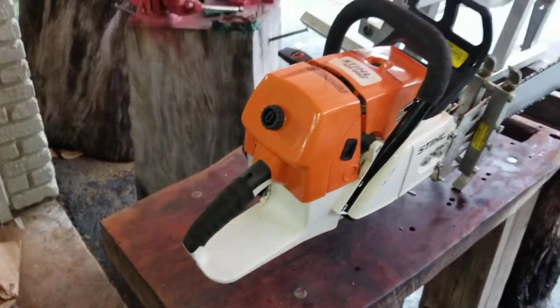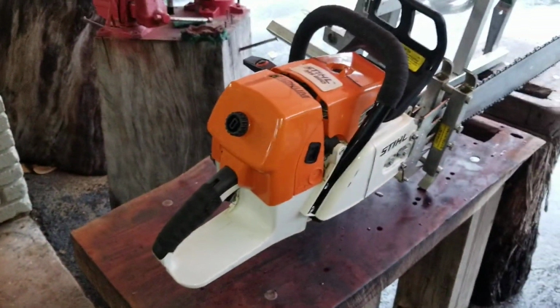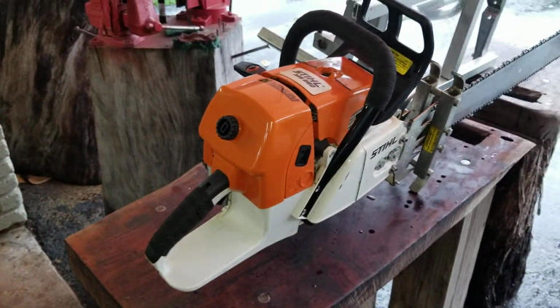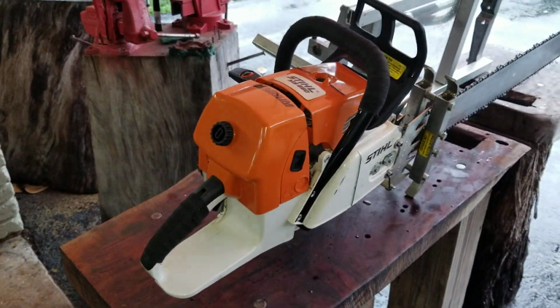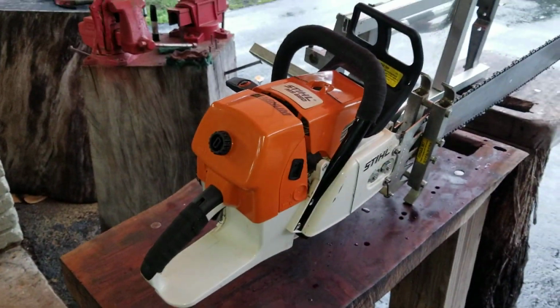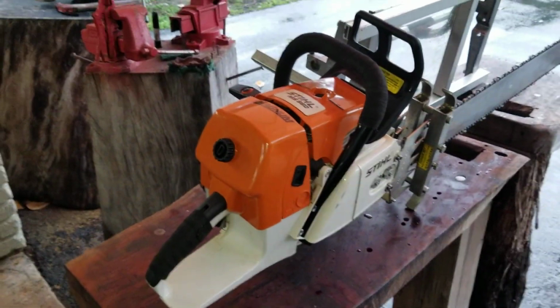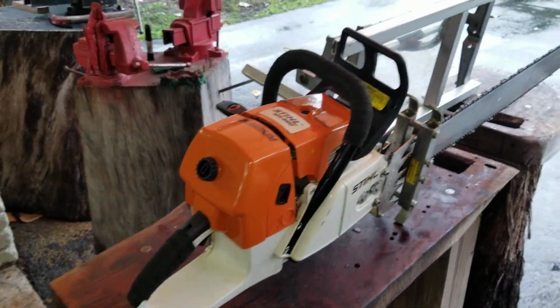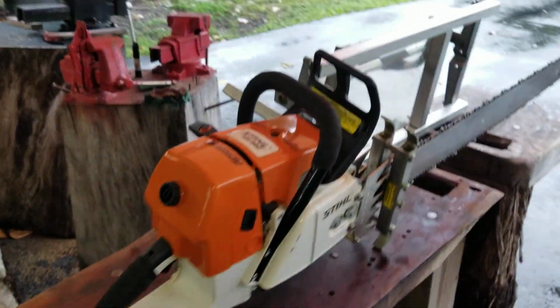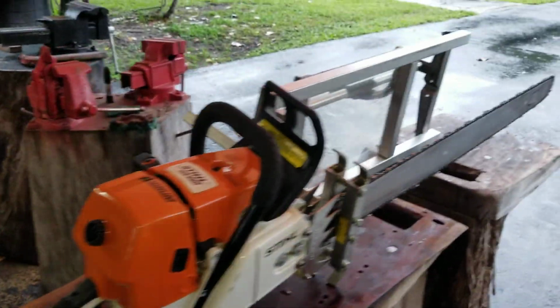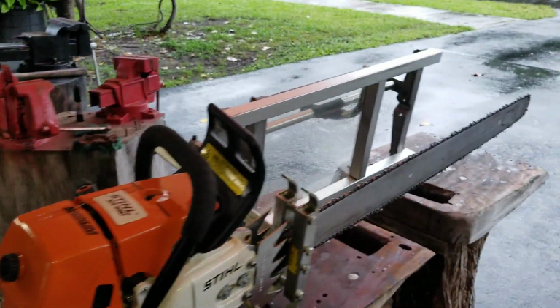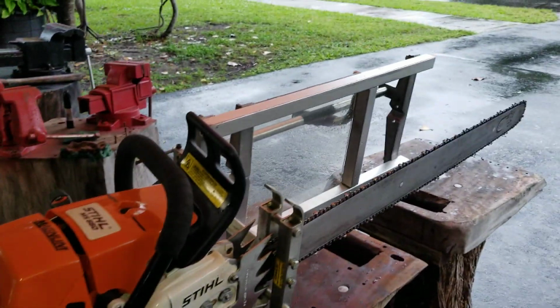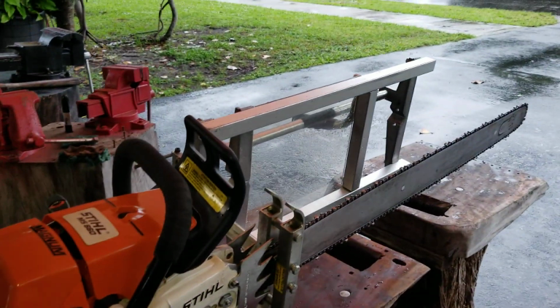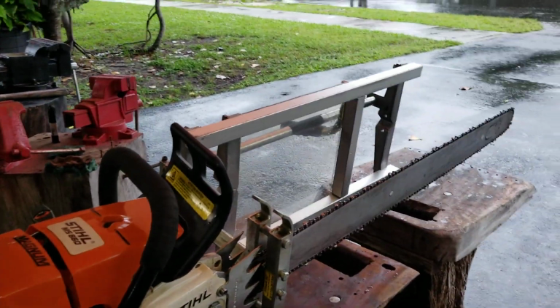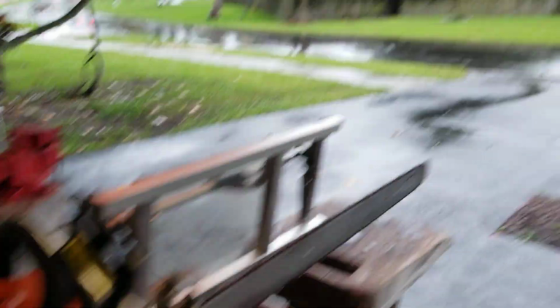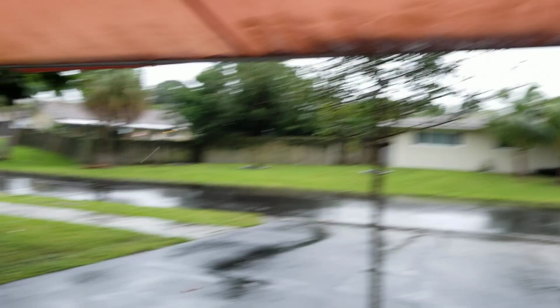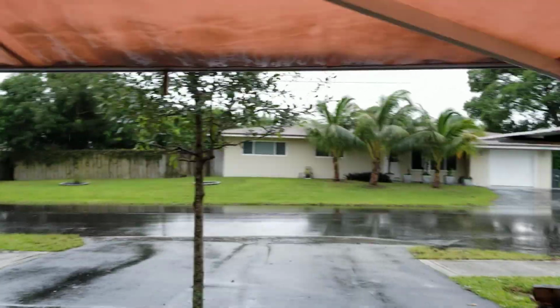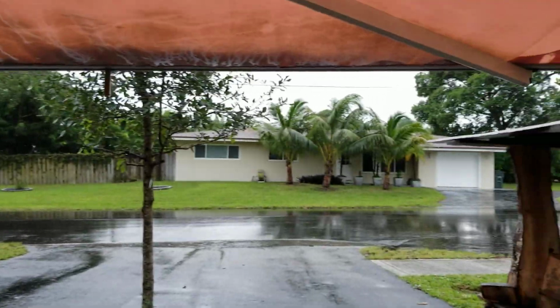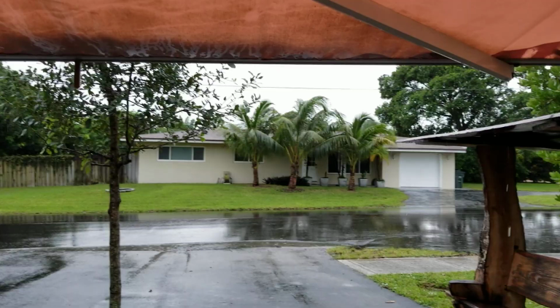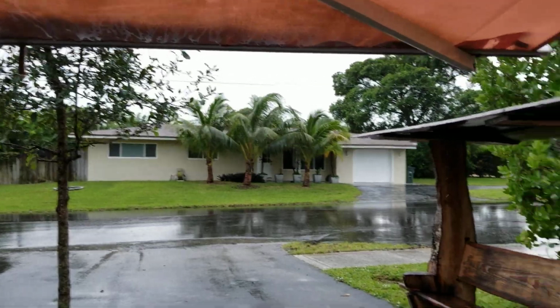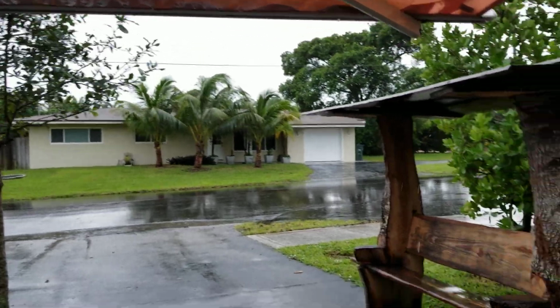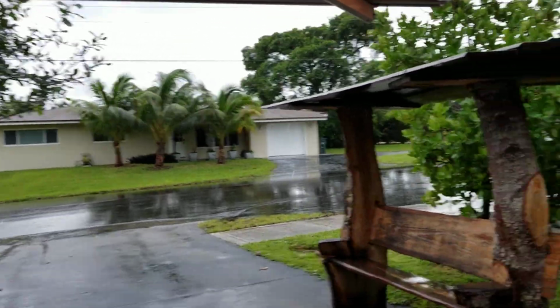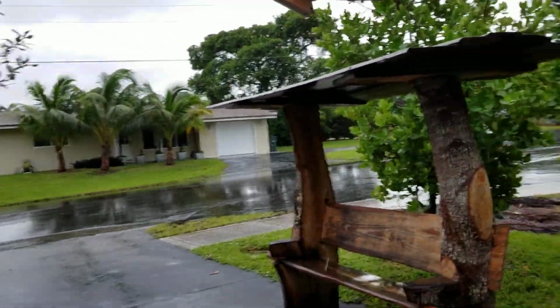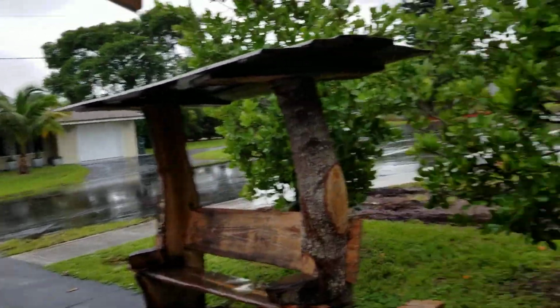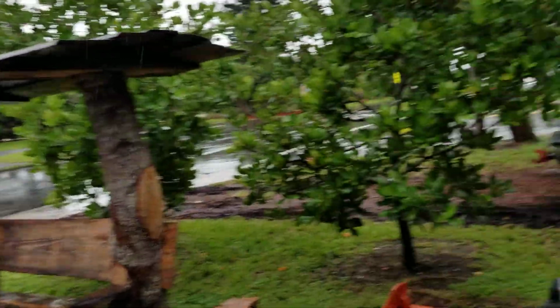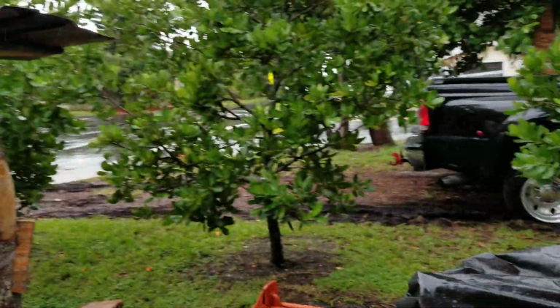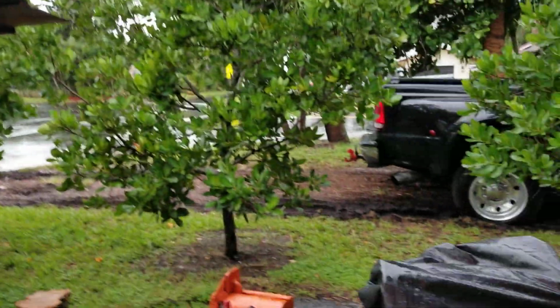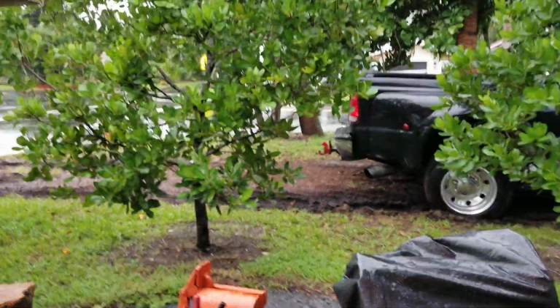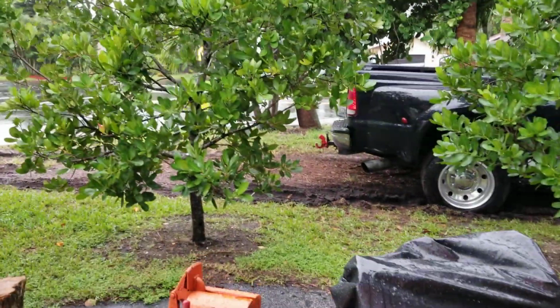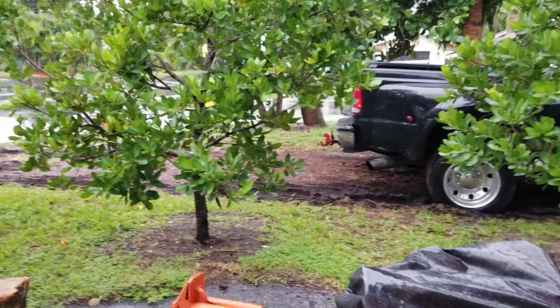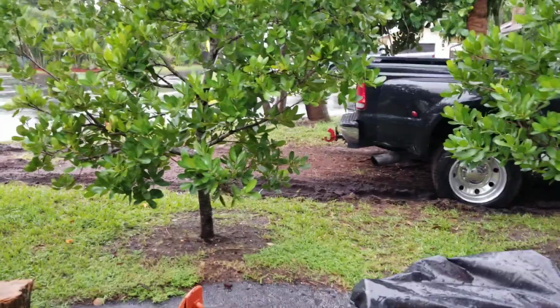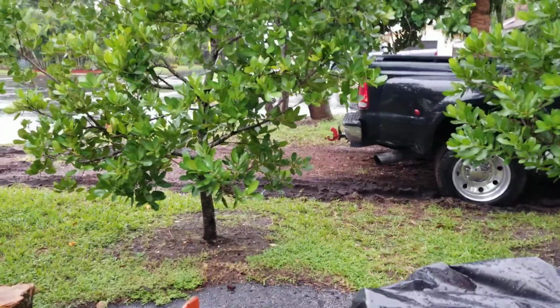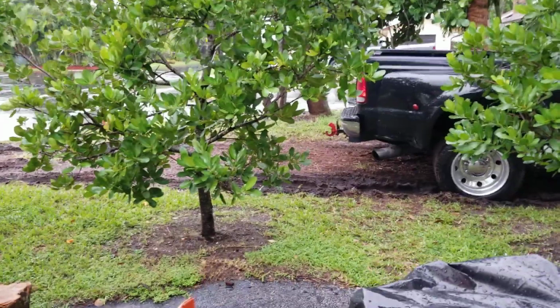This is John Riley coming to you from sunny South Florida. Look at this rain — it's been a monsoon. Look at where my truck is, it's like a mud pit.